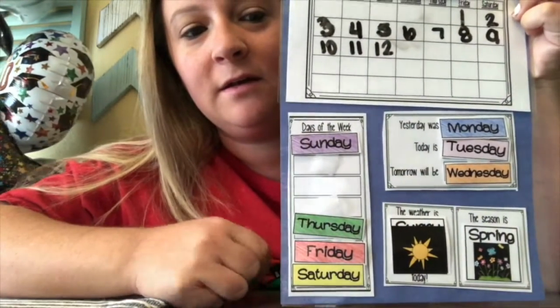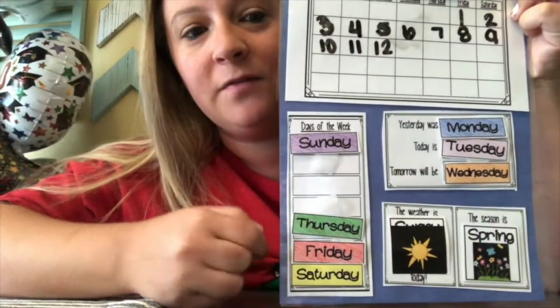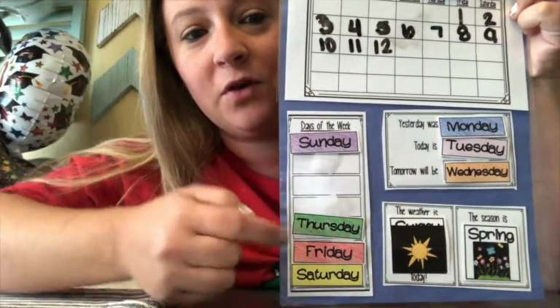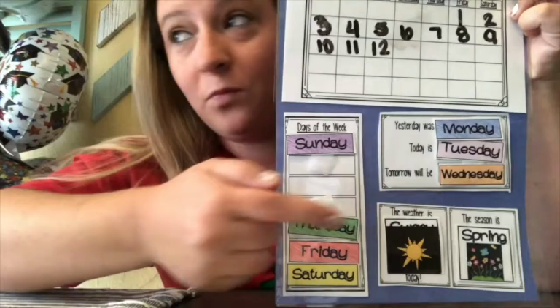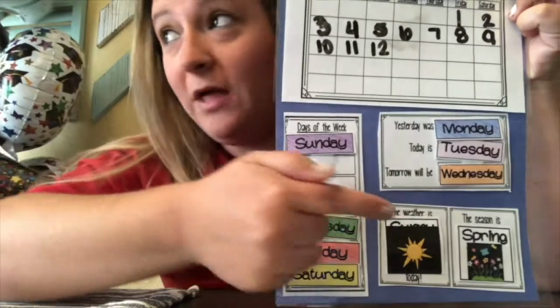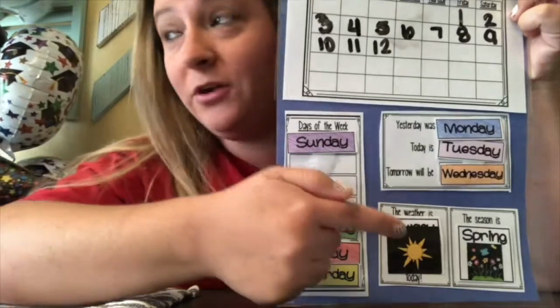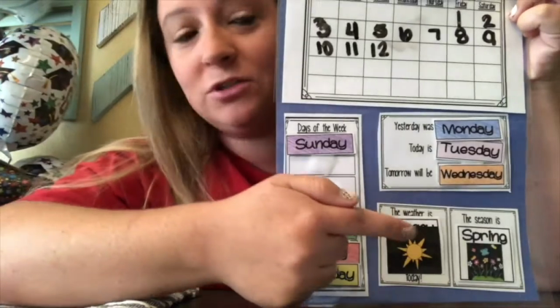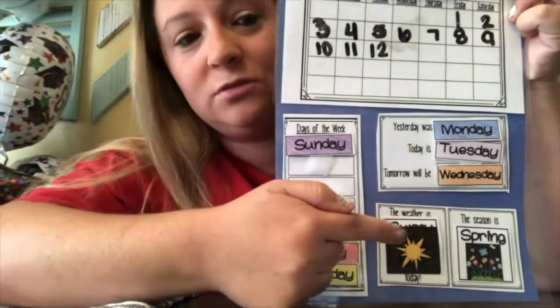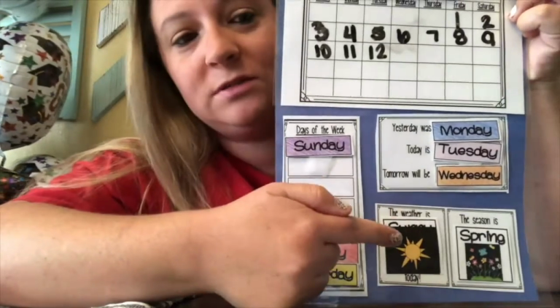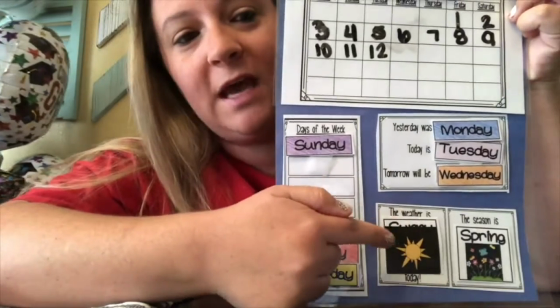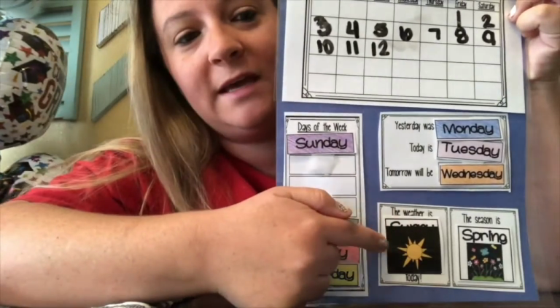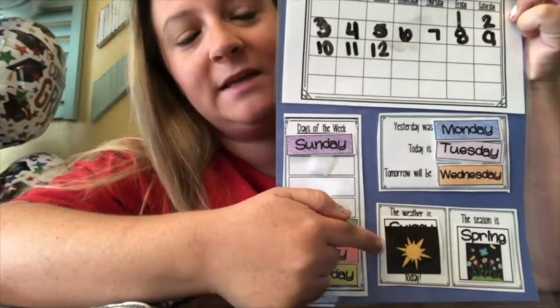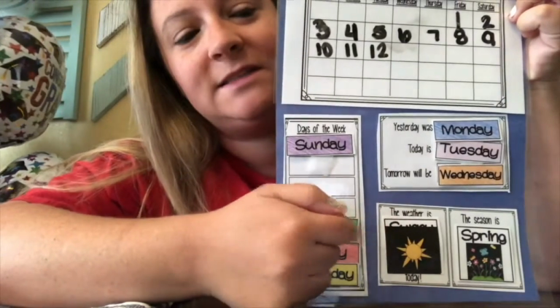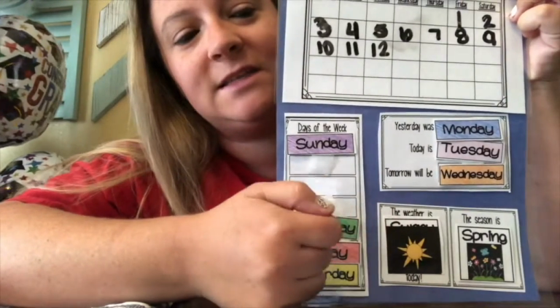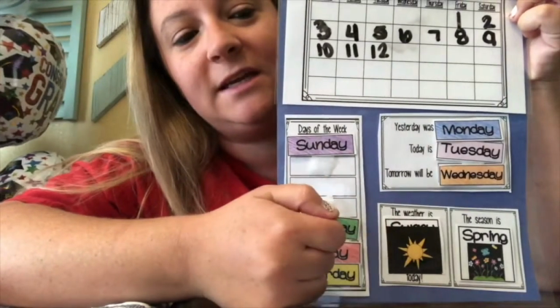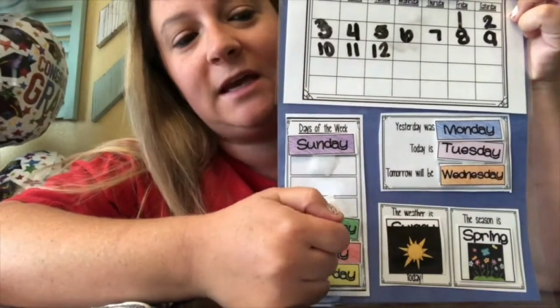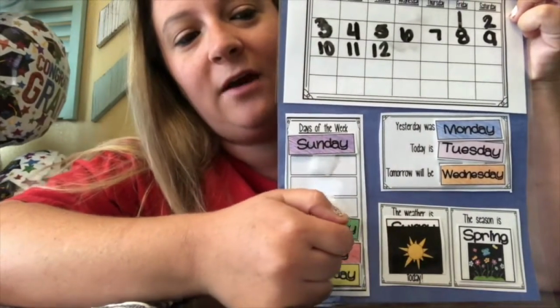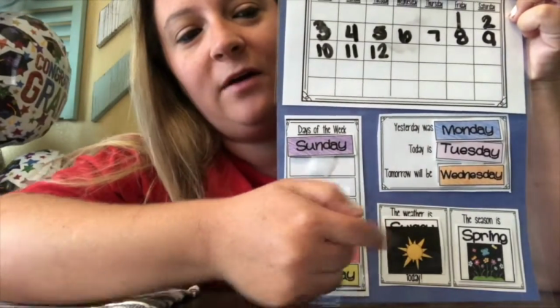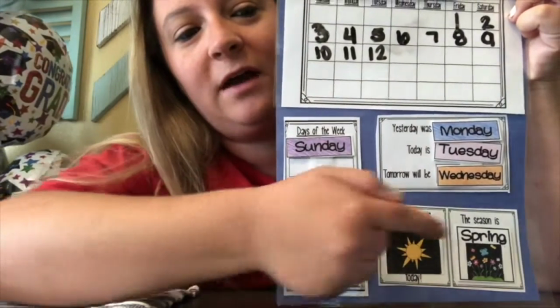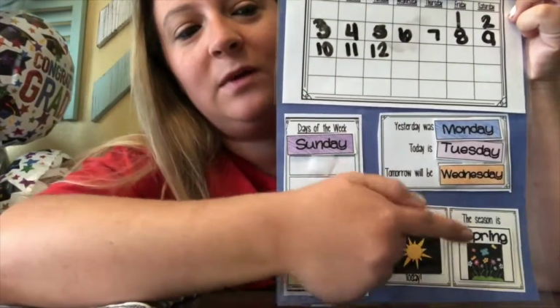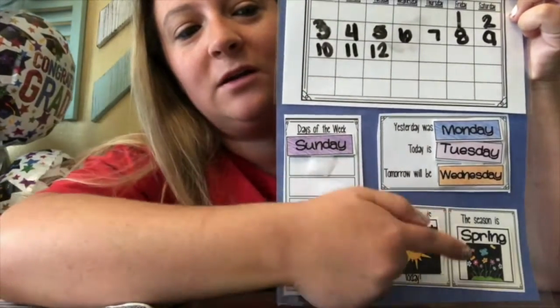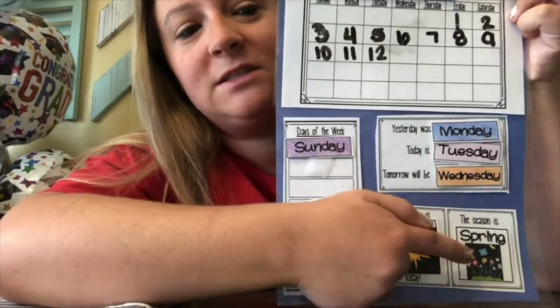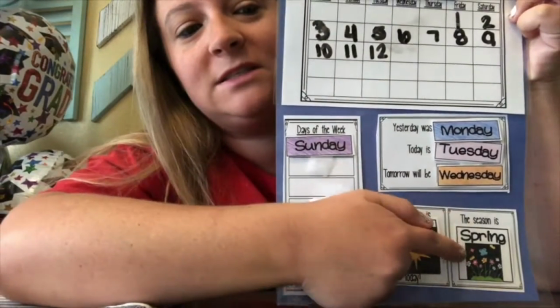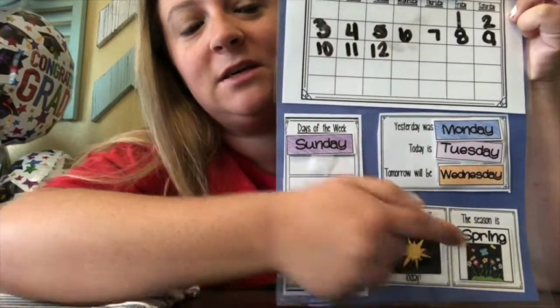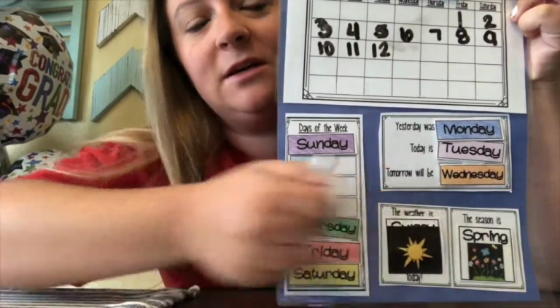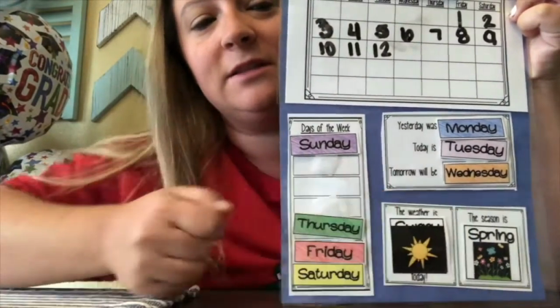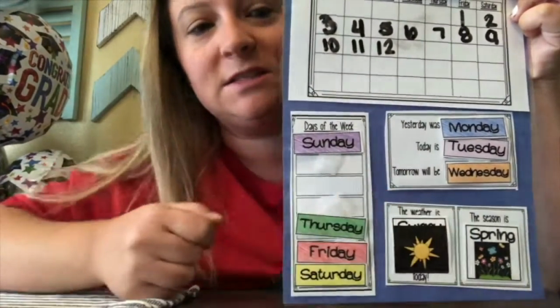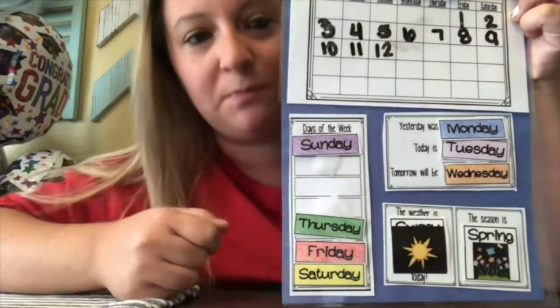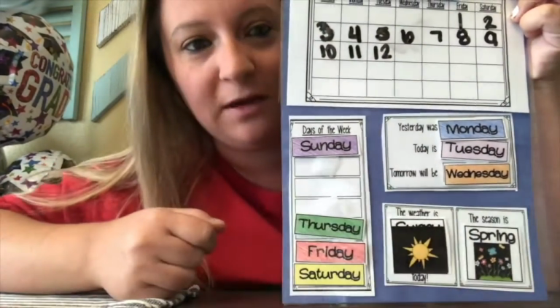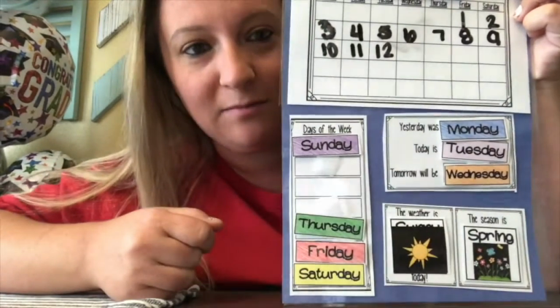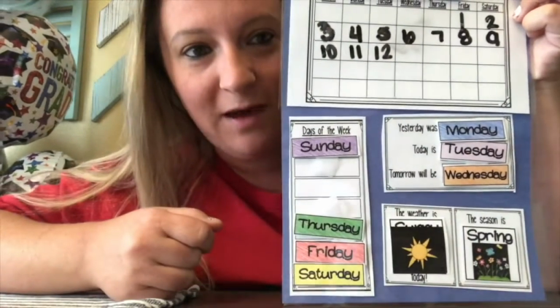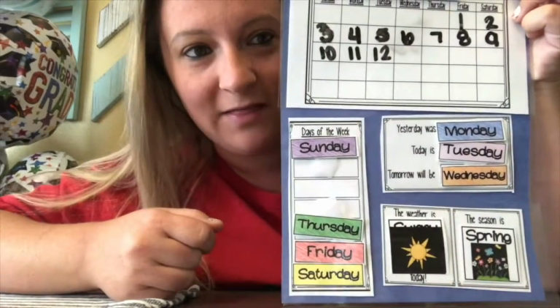The weather today — it's sunny out, and we are still in the spring month.